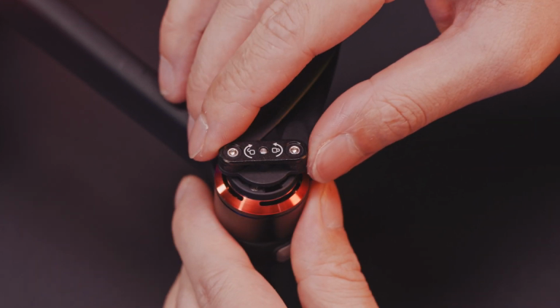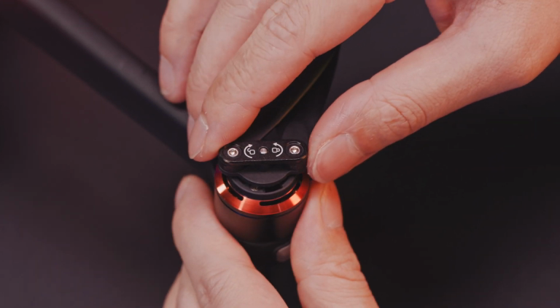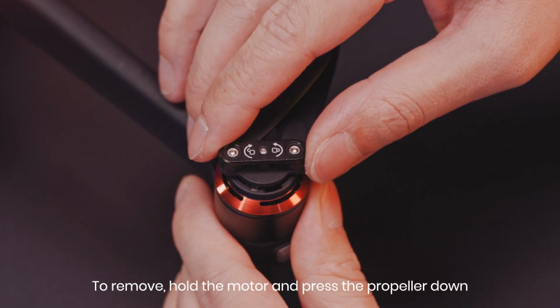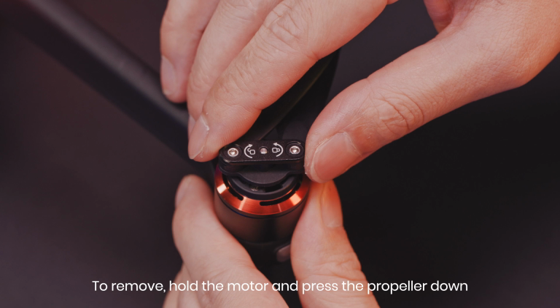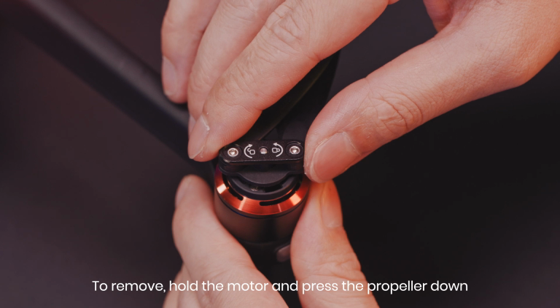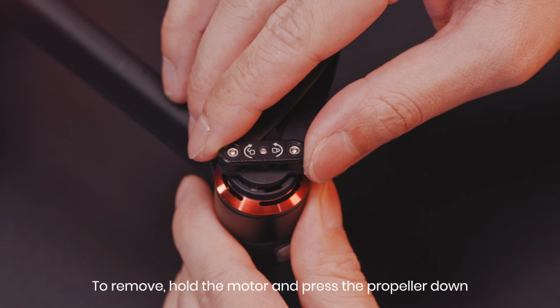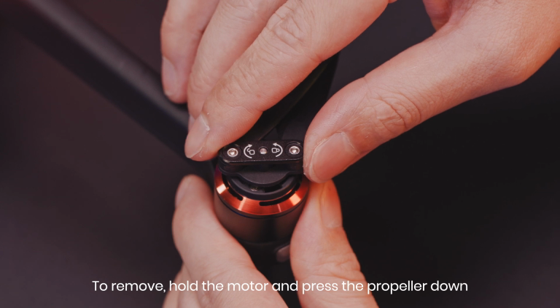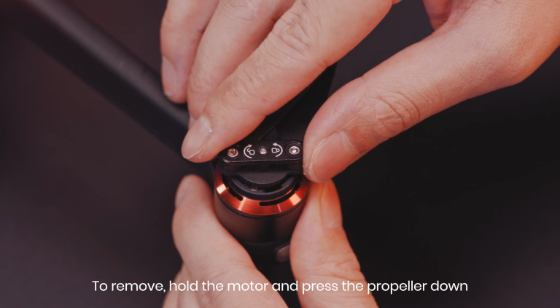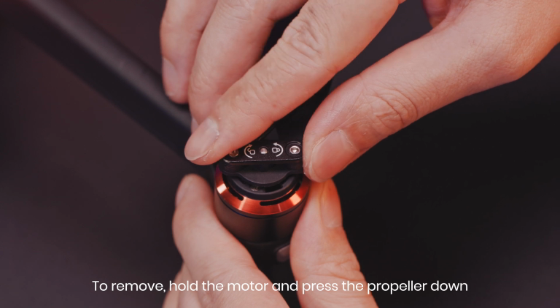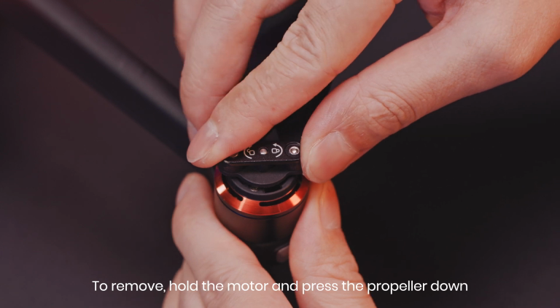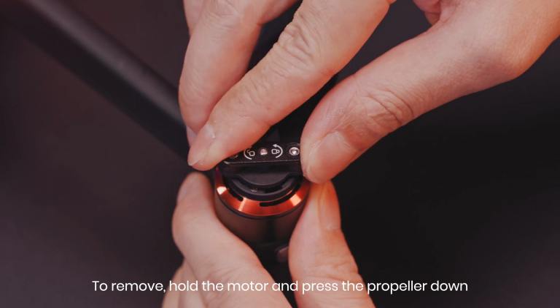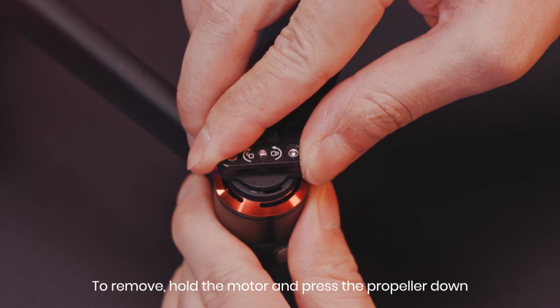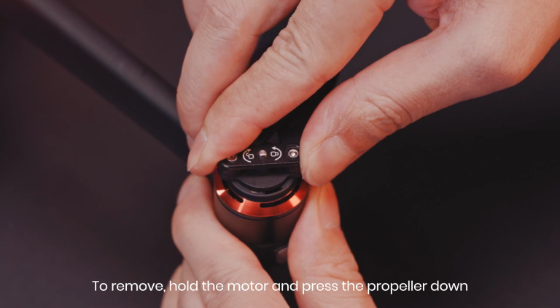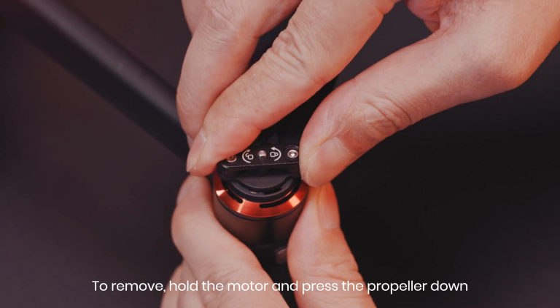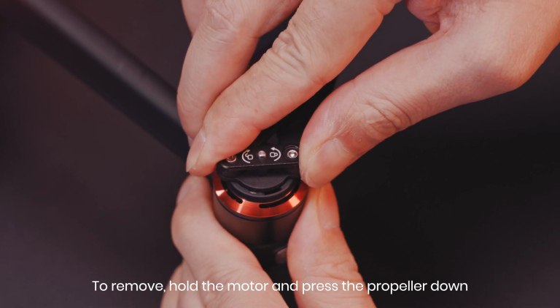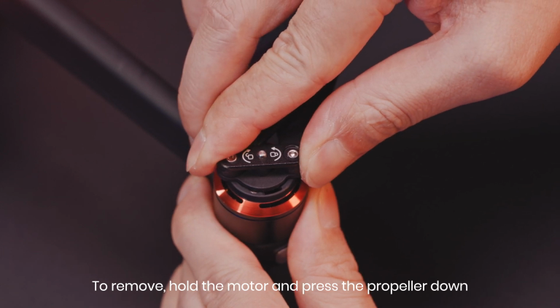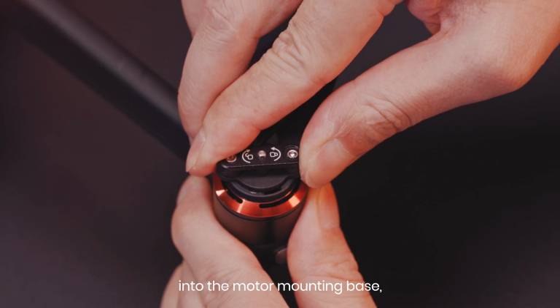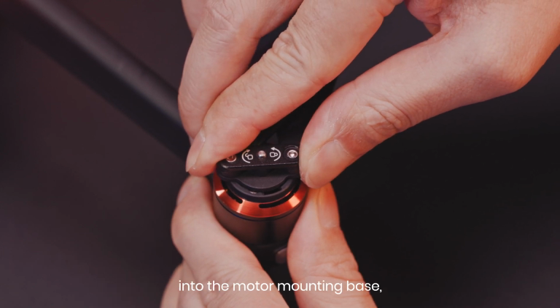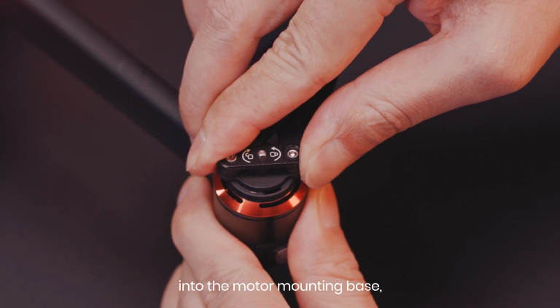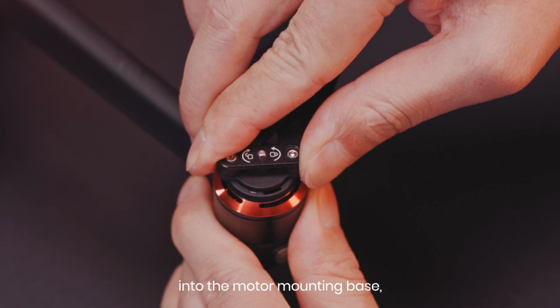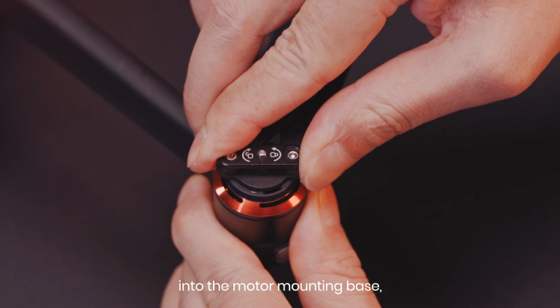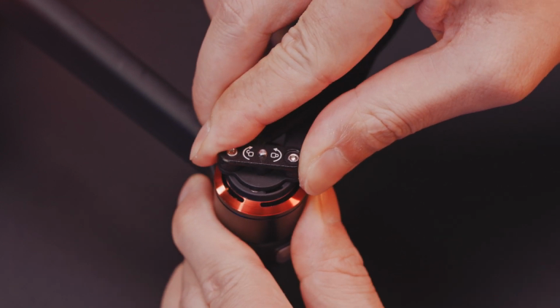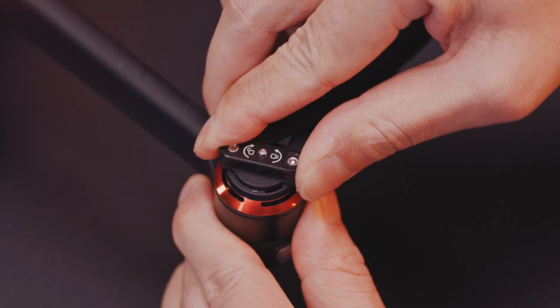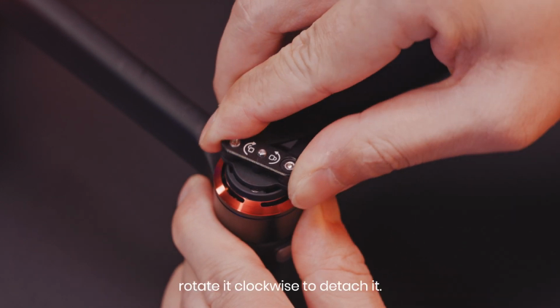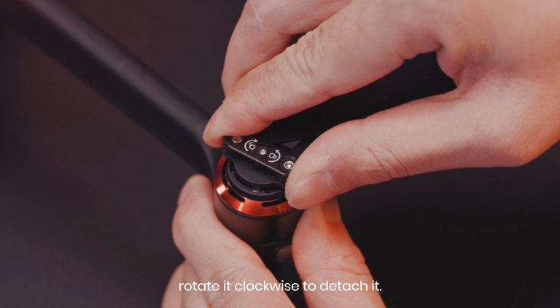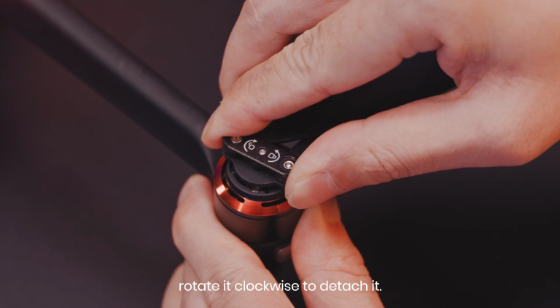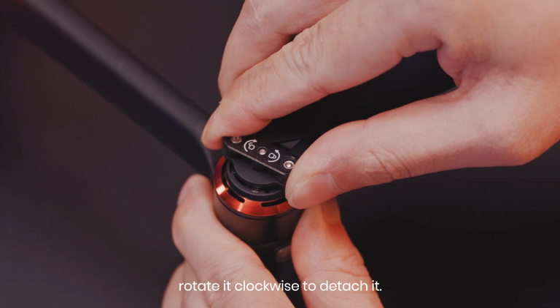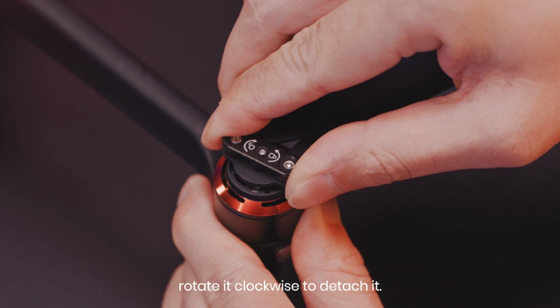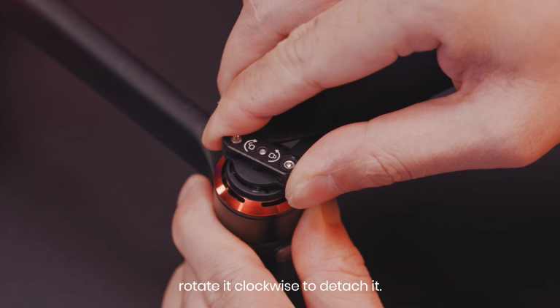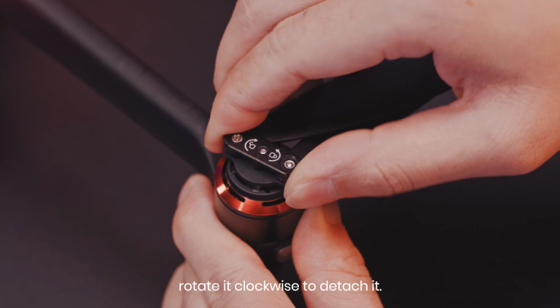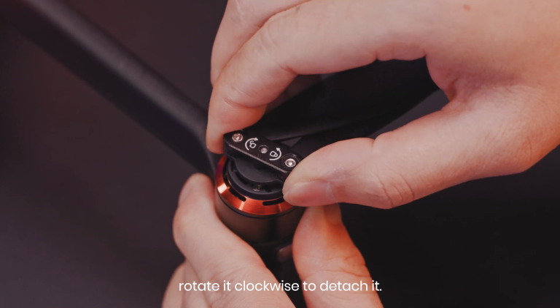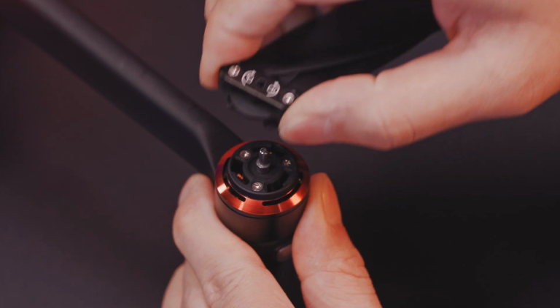To remove, hold the motor and press the propeller down into the motor mounting base. Rotate it clockwise to detach it.